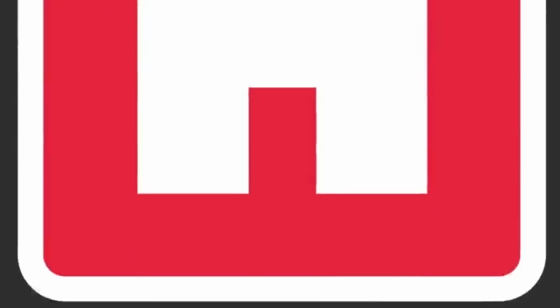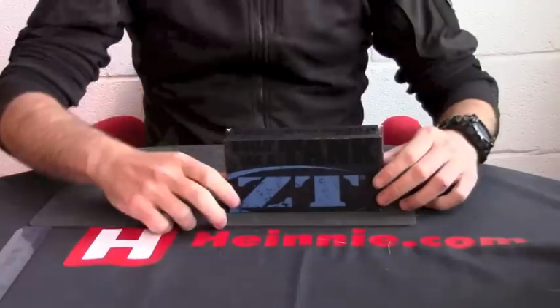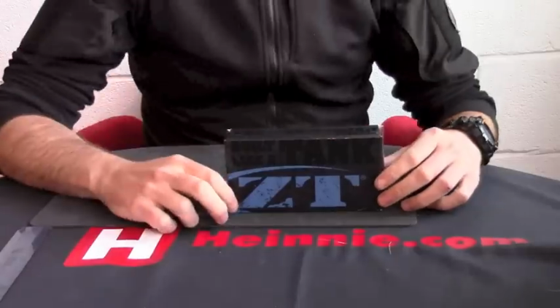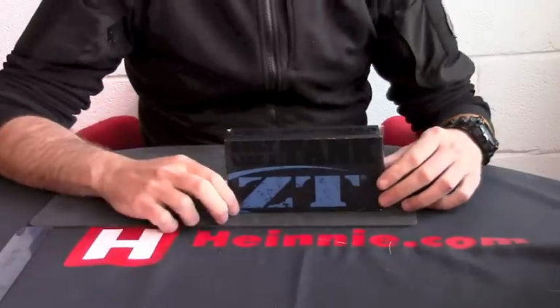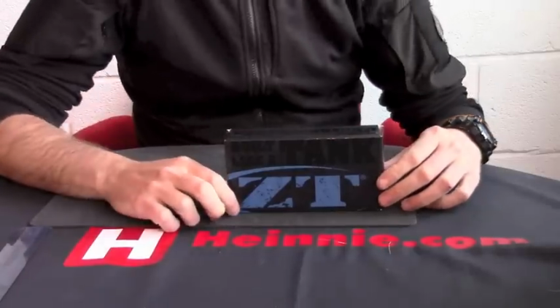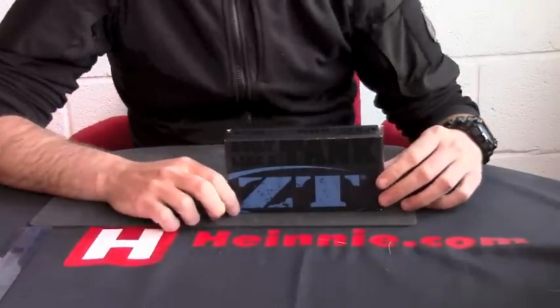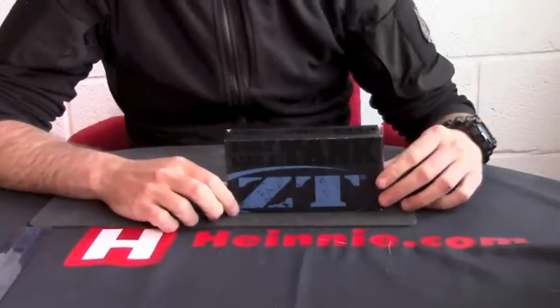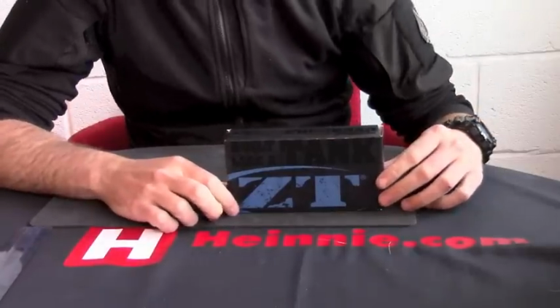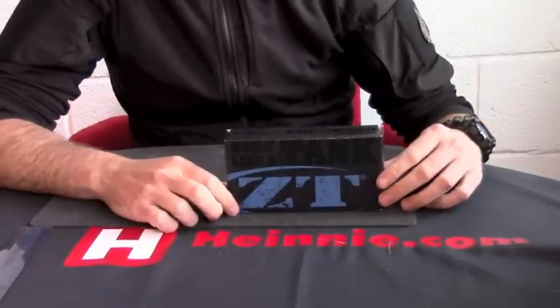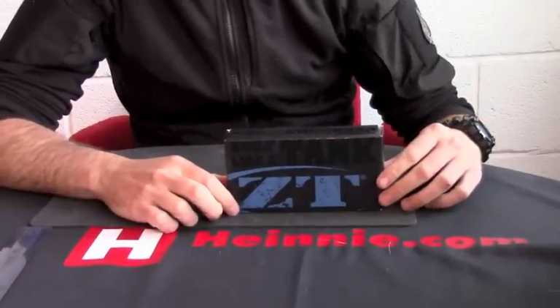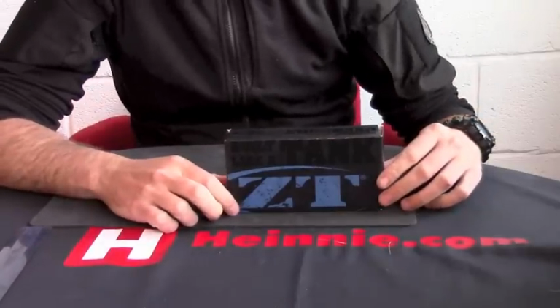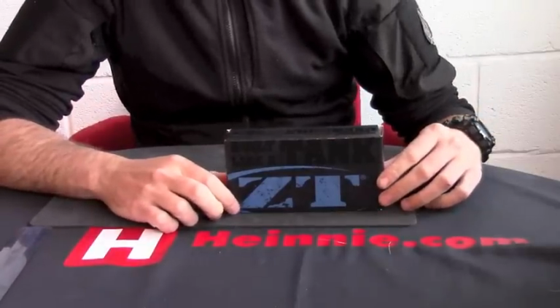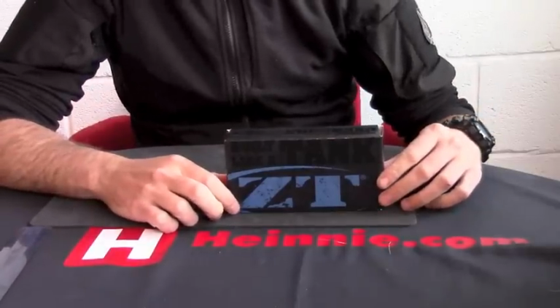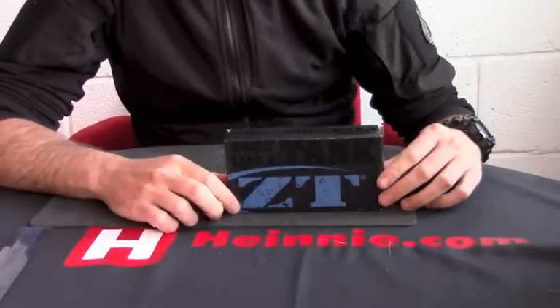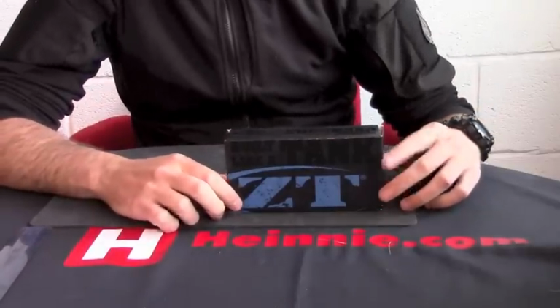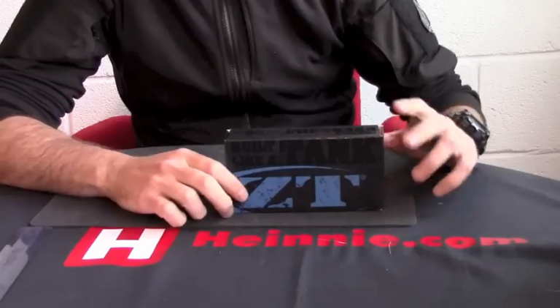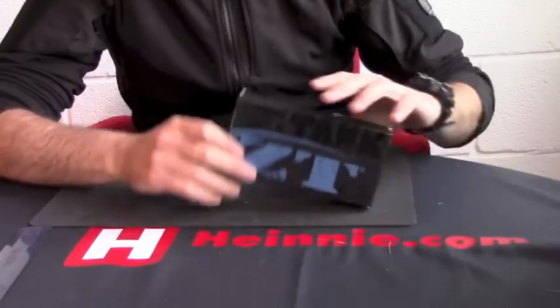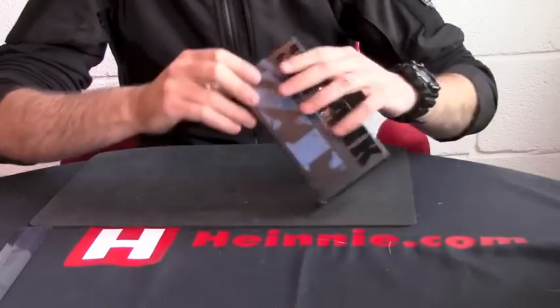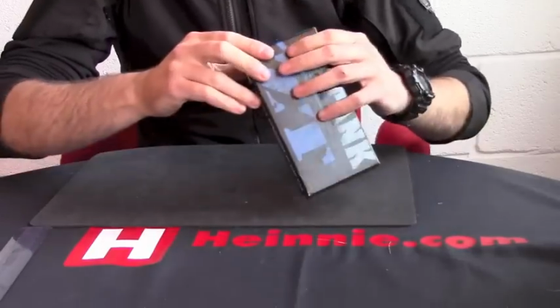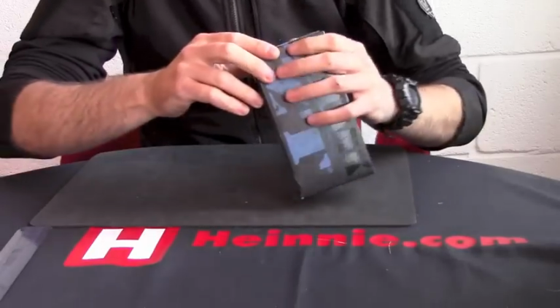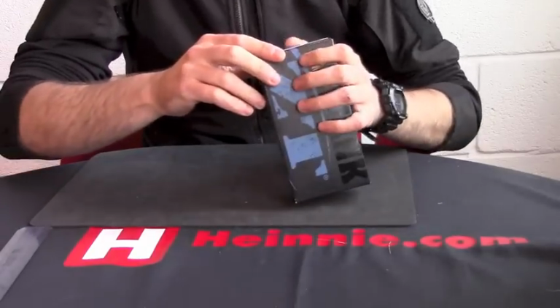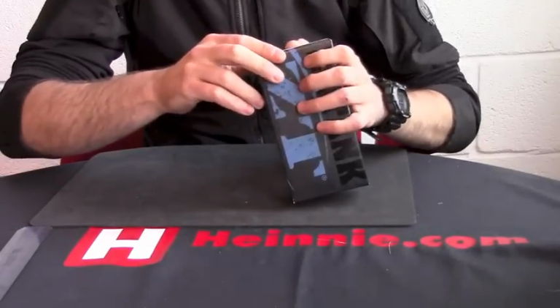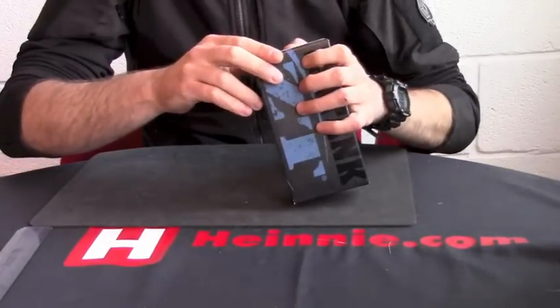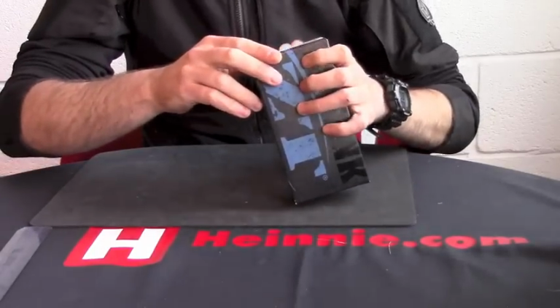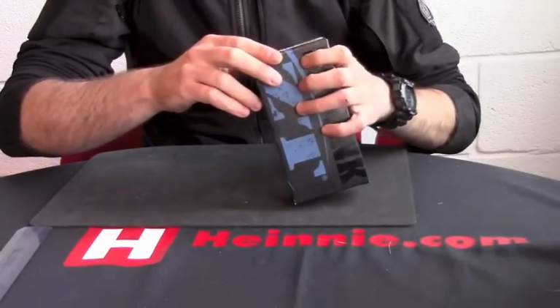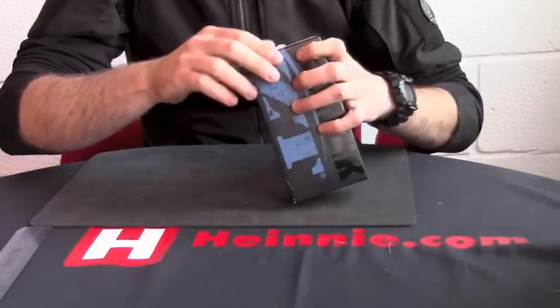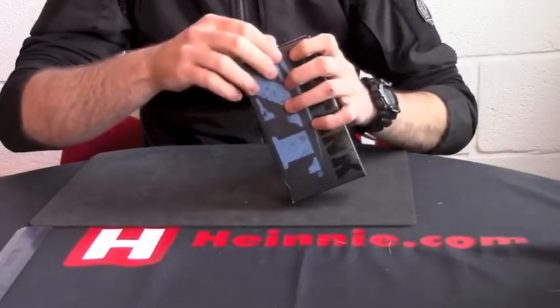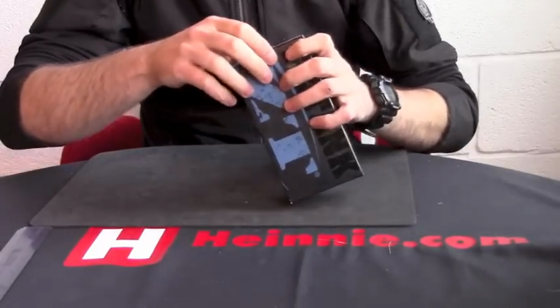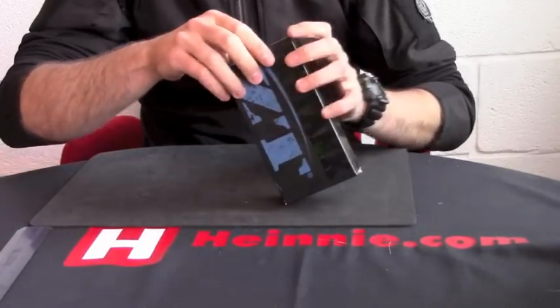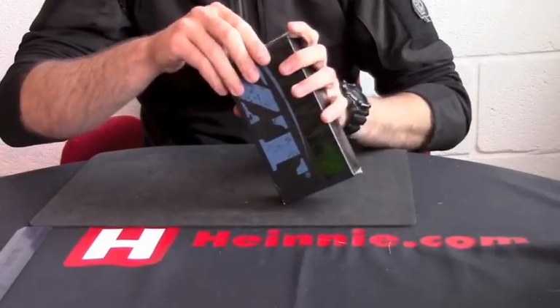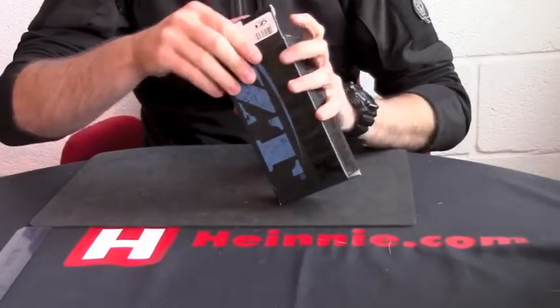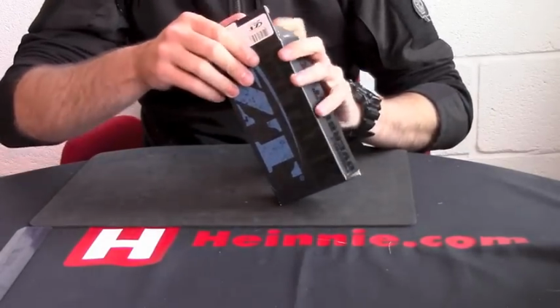Hello everyone, Heine Haynes, Show for Scale. From Zero Tolerance we have the Emerson 630.